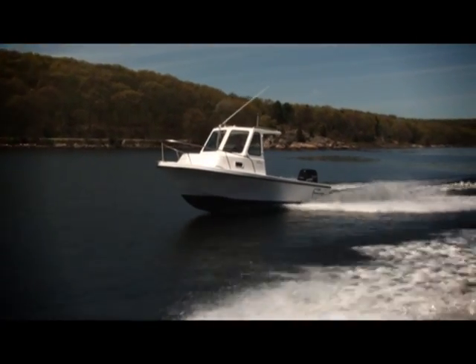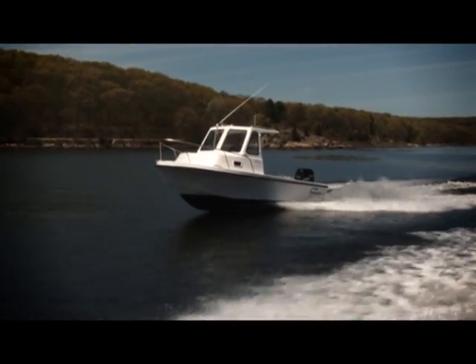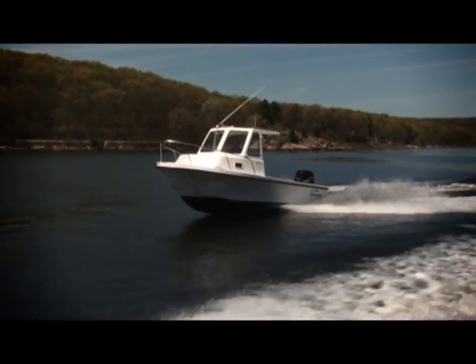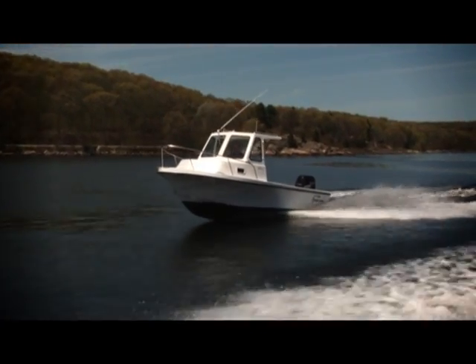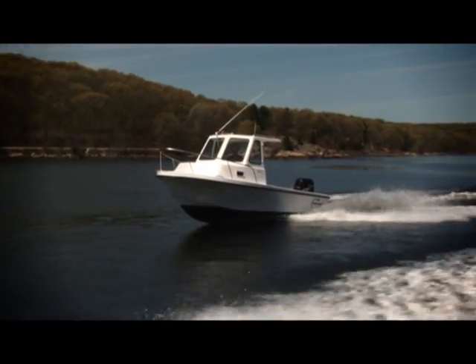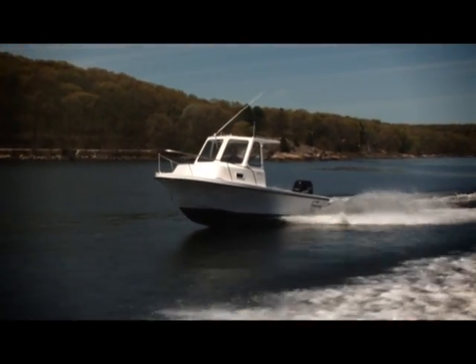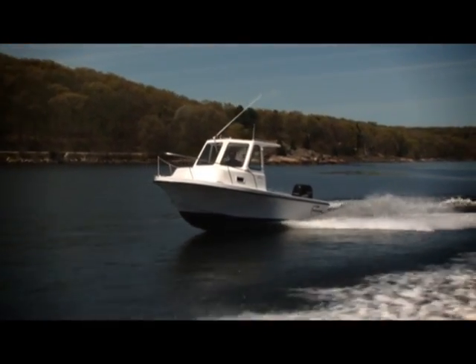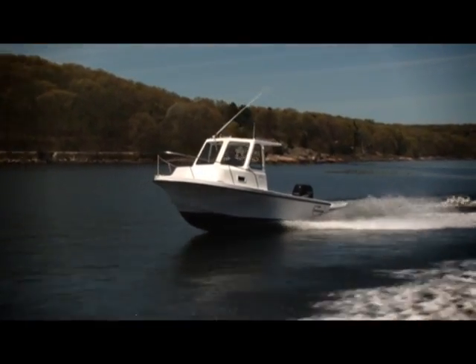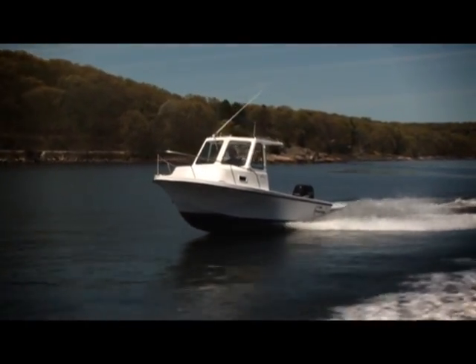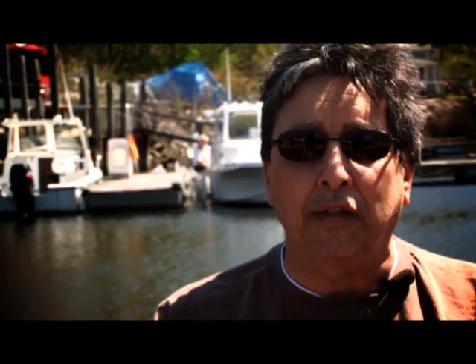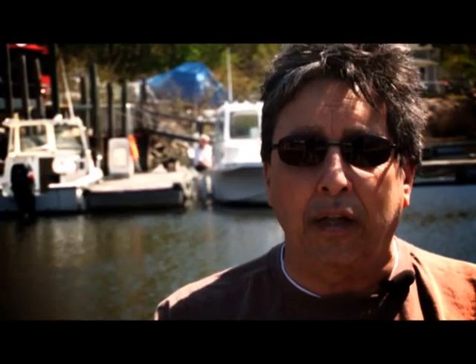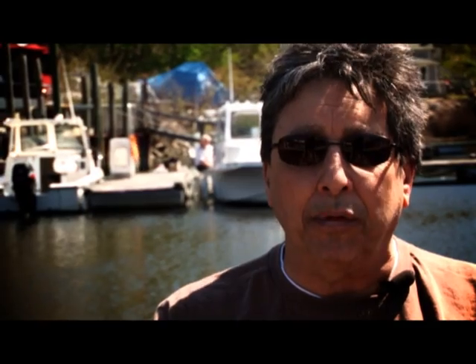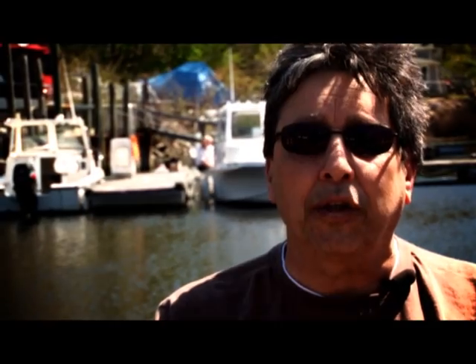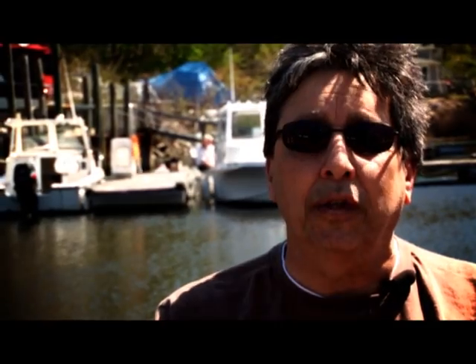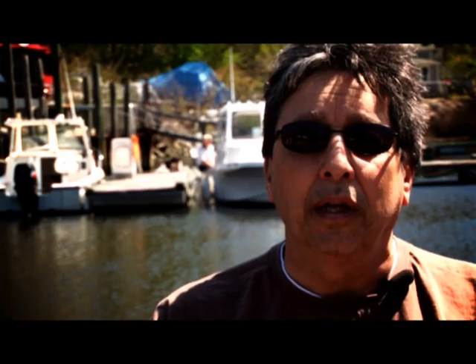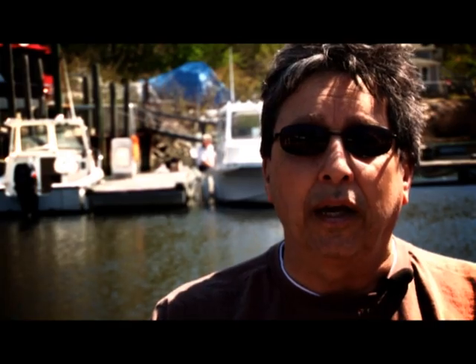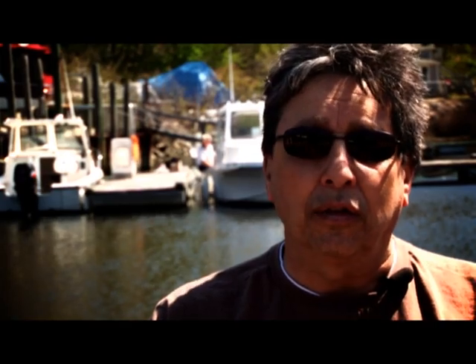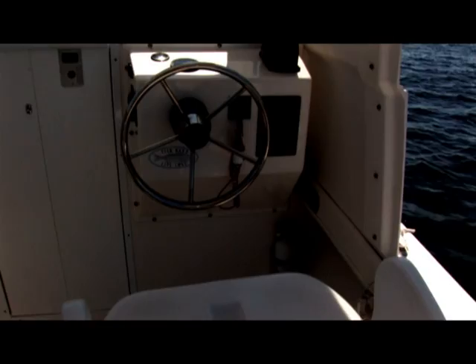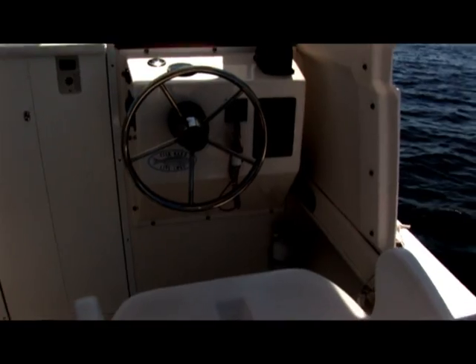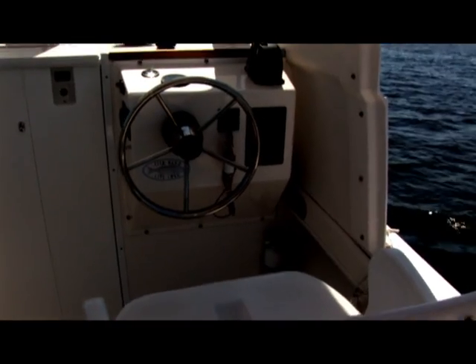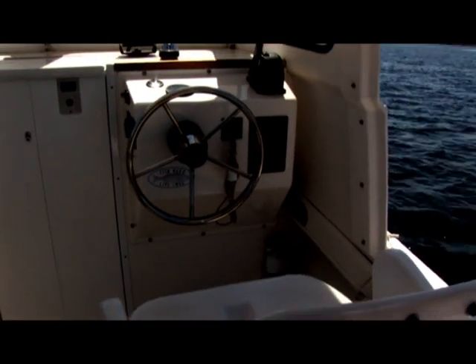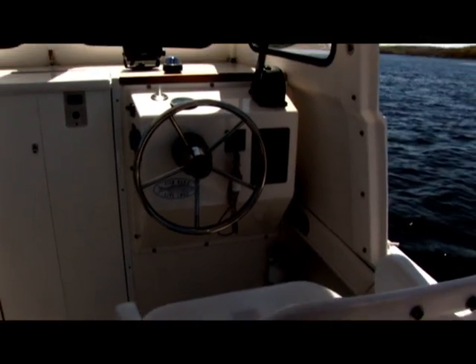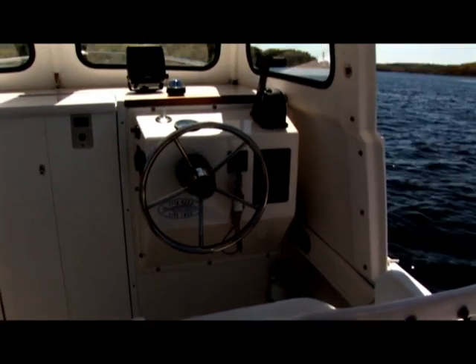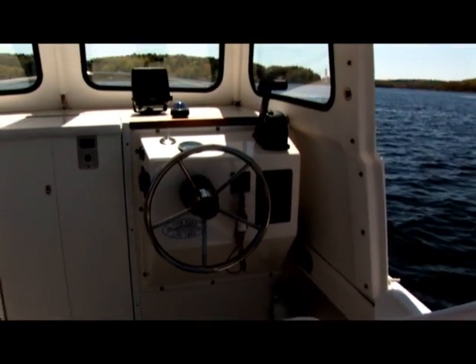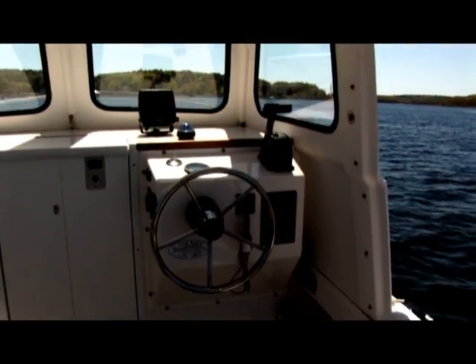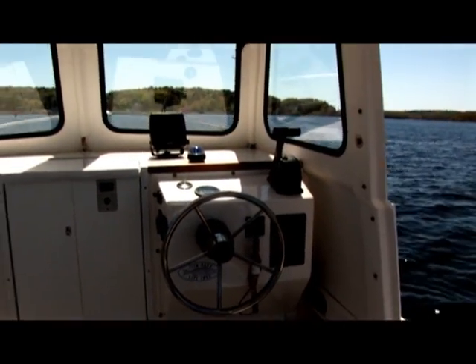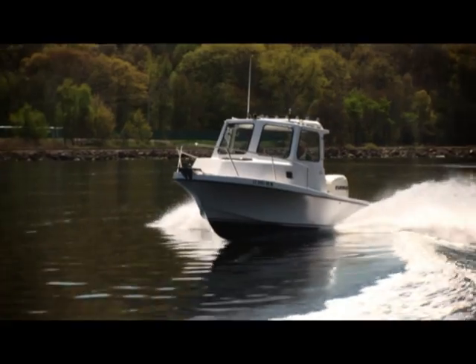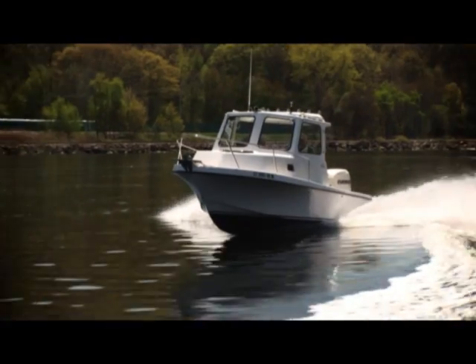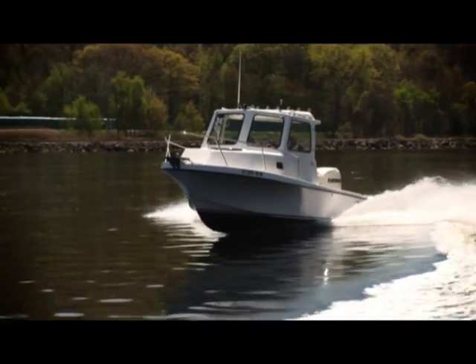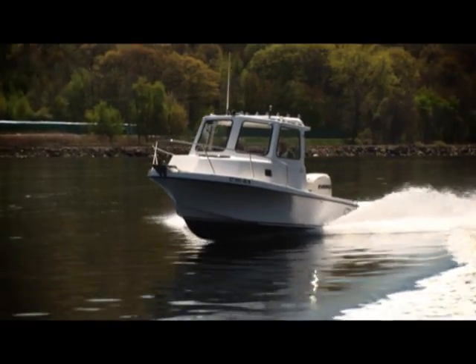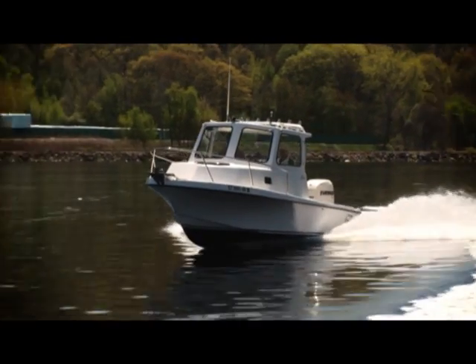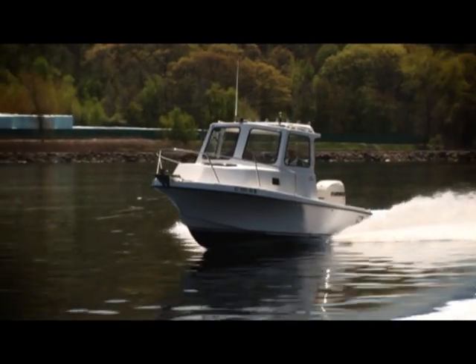This boat captured me because of the fact it's got a lot of protection and a little cutty, stowage of equipment, and the fact that you can get out of the weather.